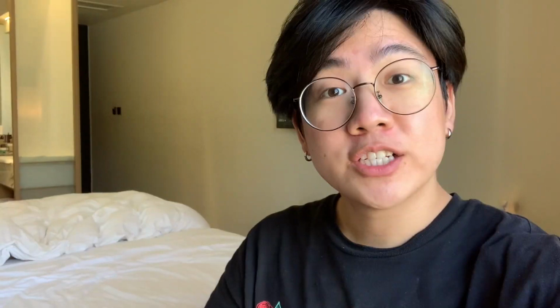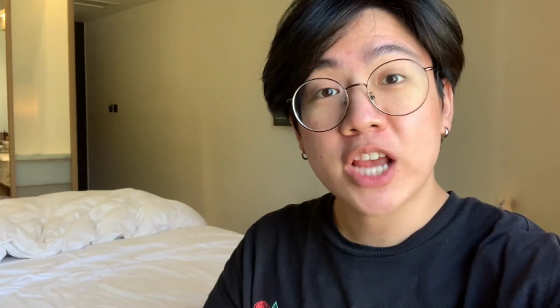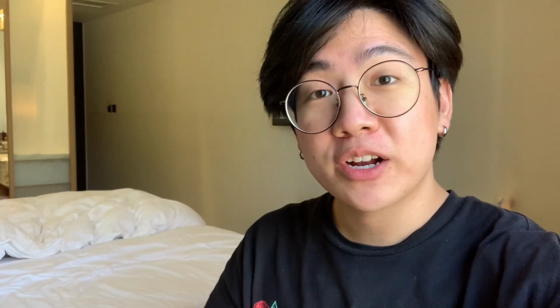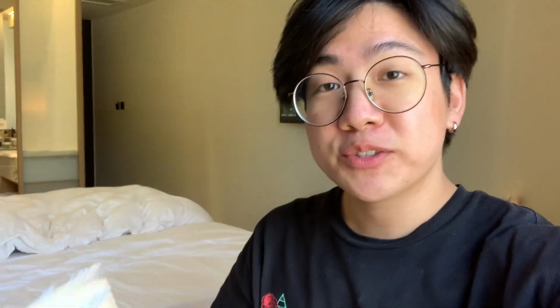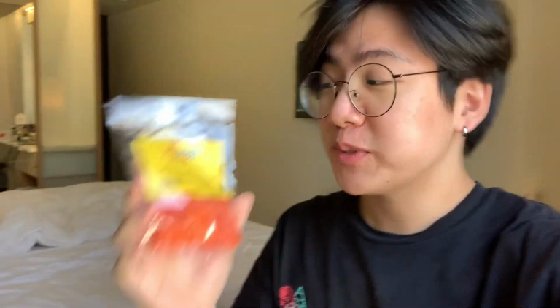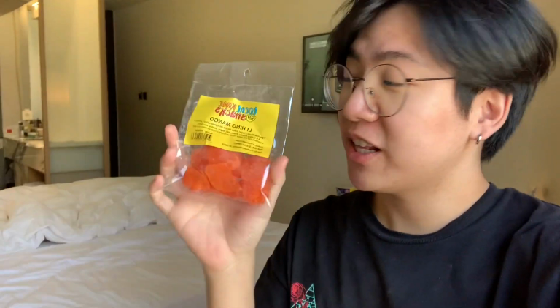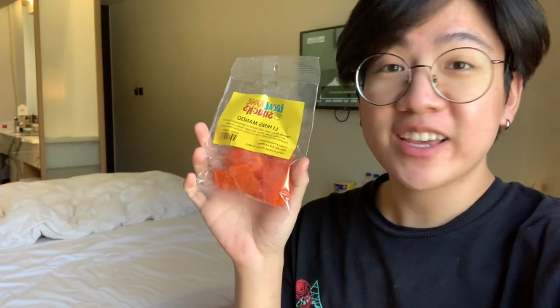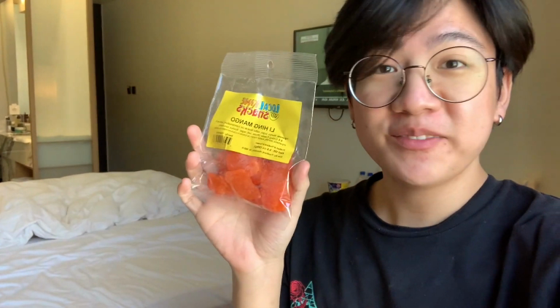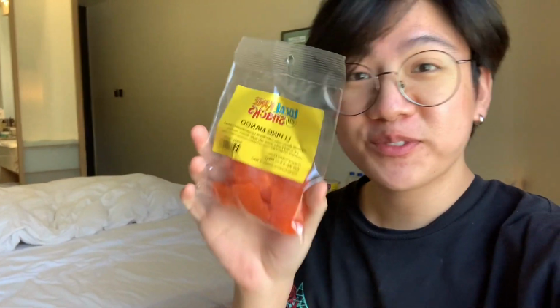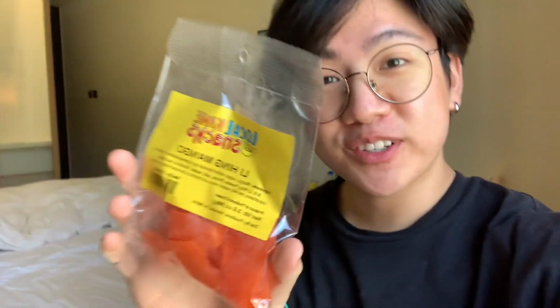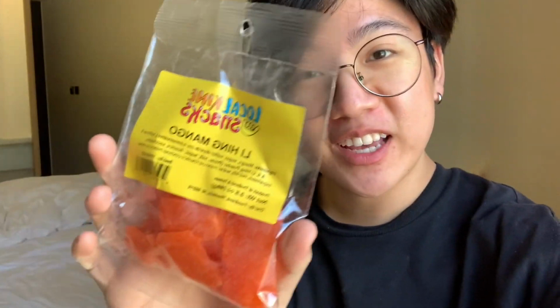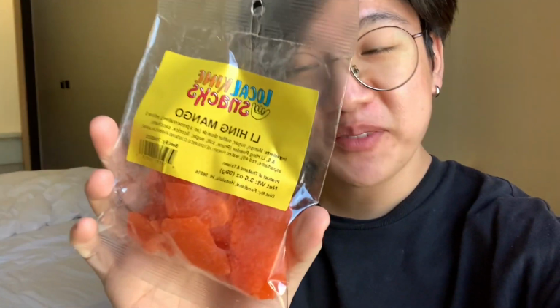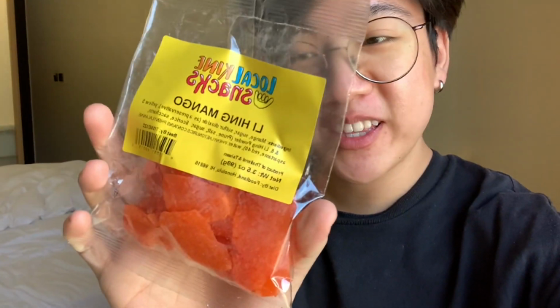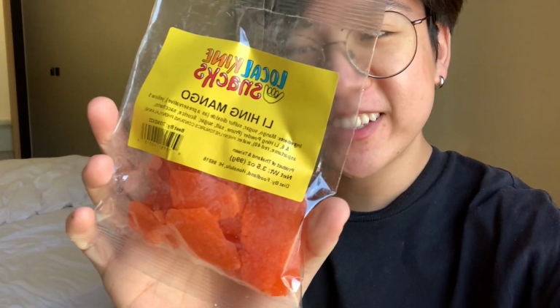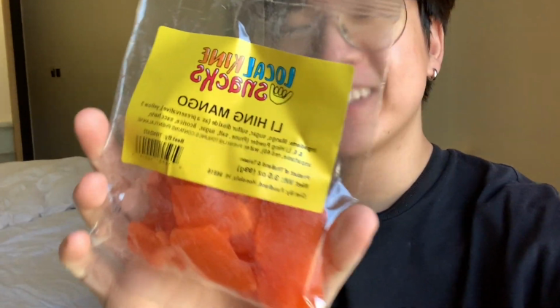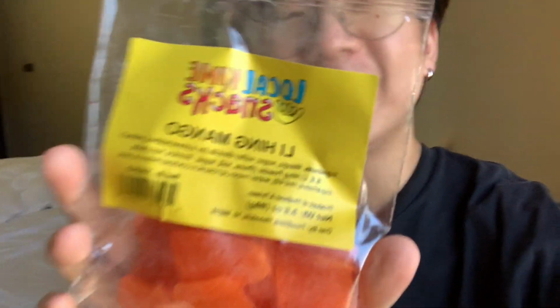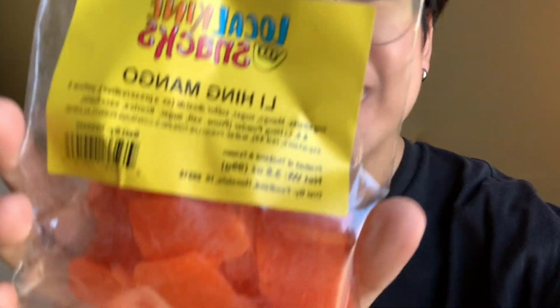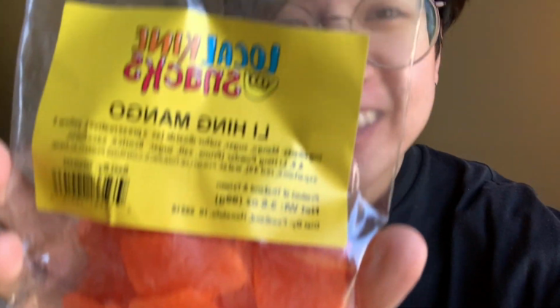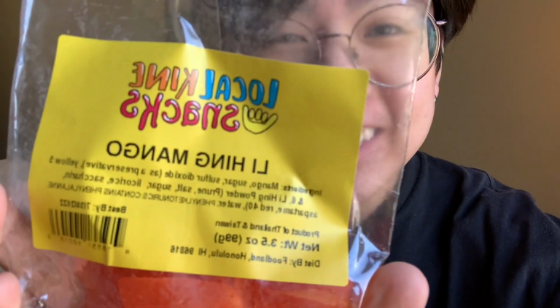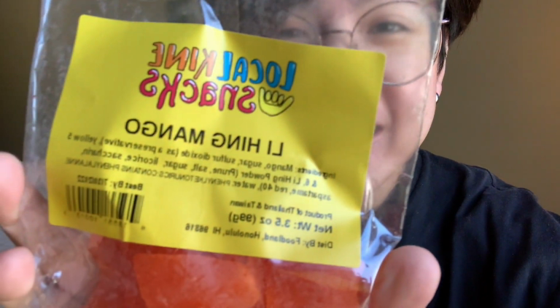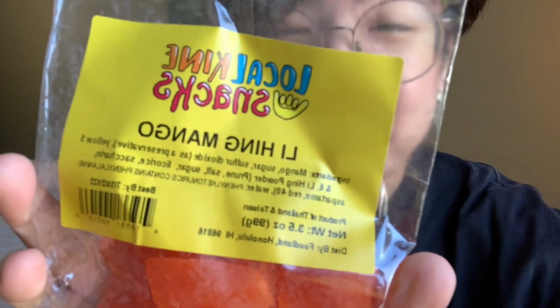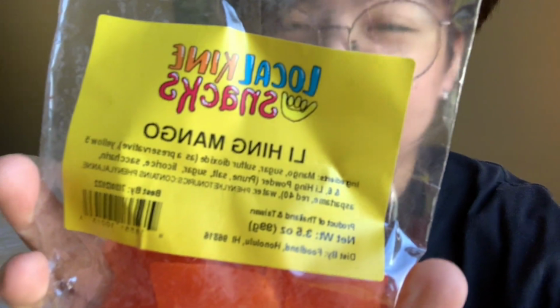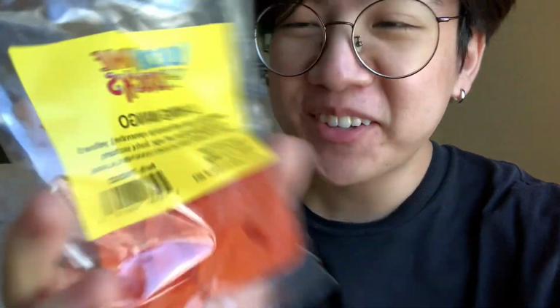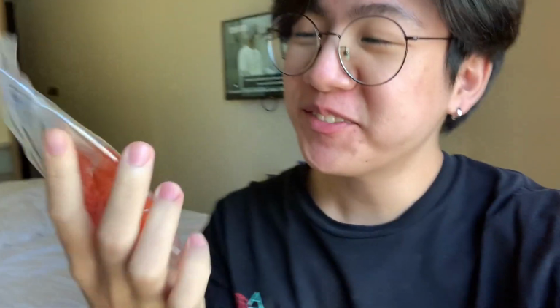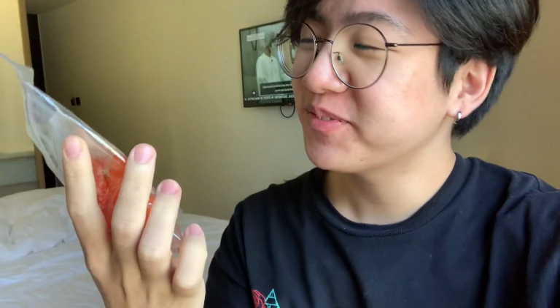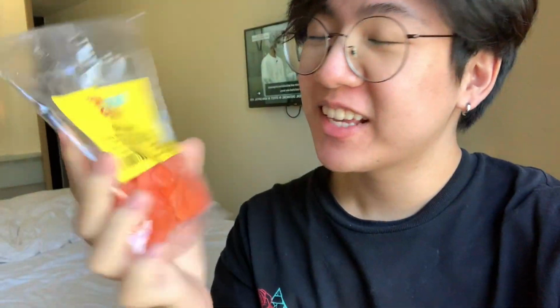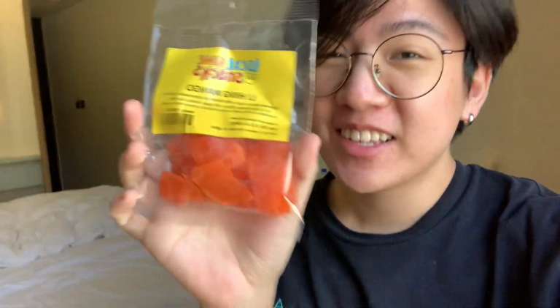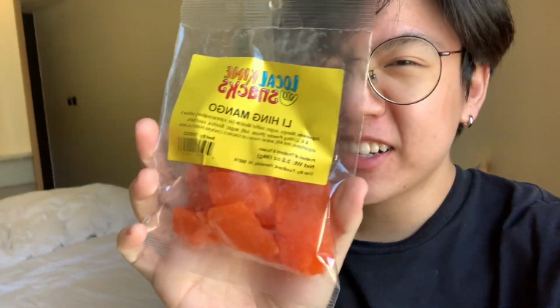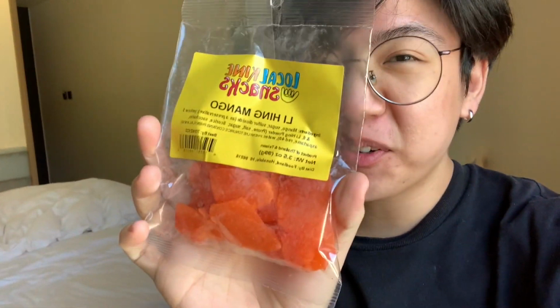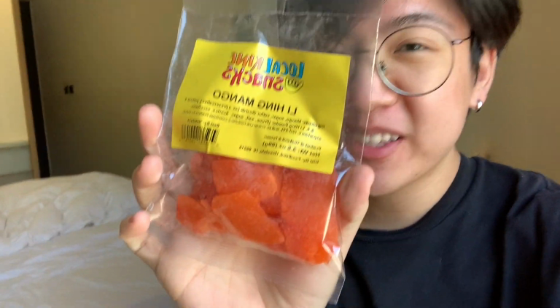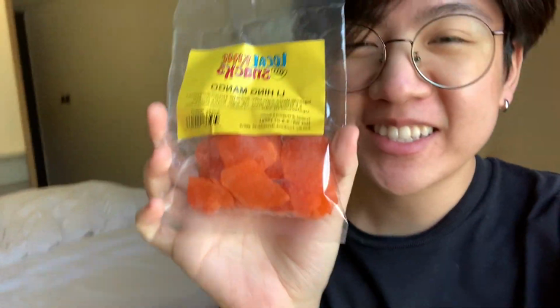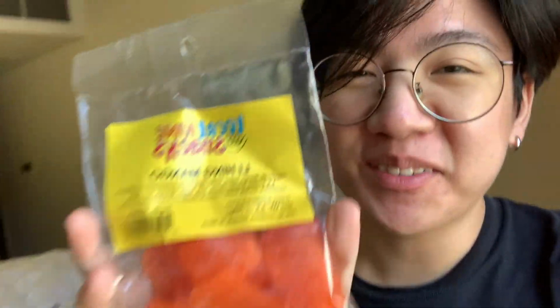Shout out to Michelle again for getting me this. It's being mango, gonna open this up.